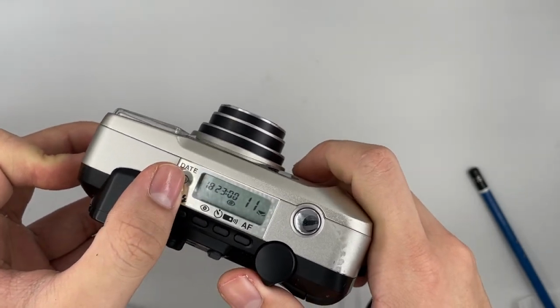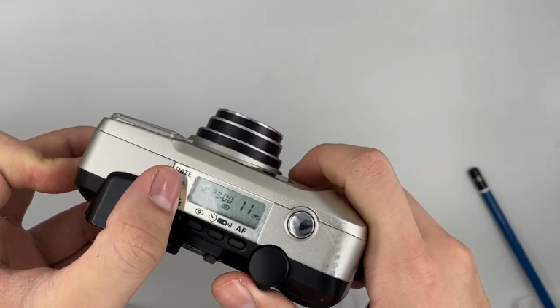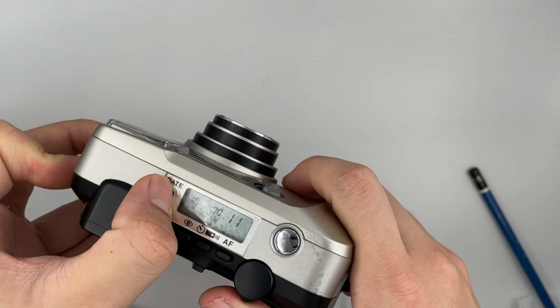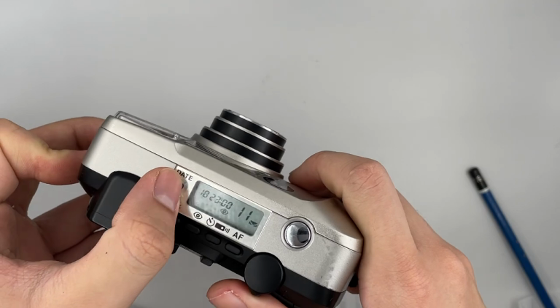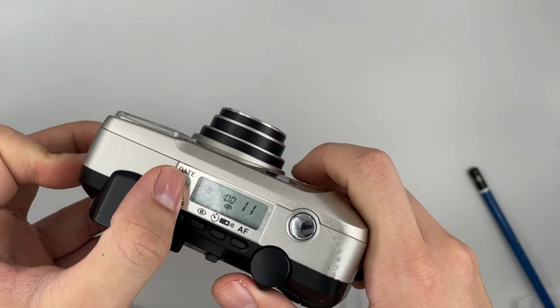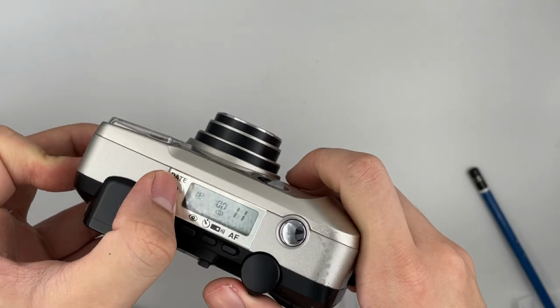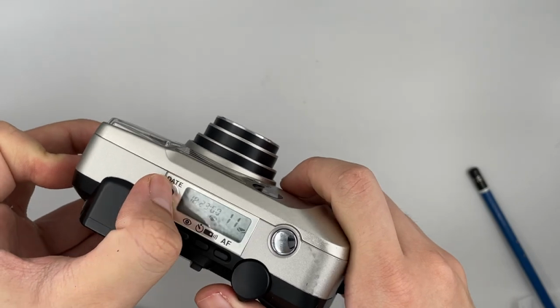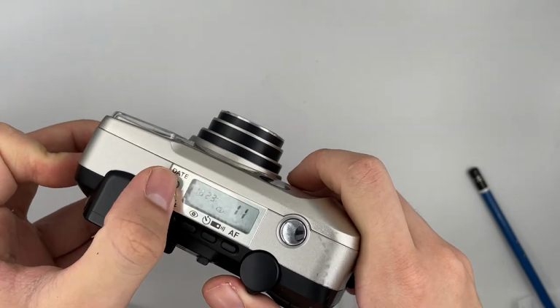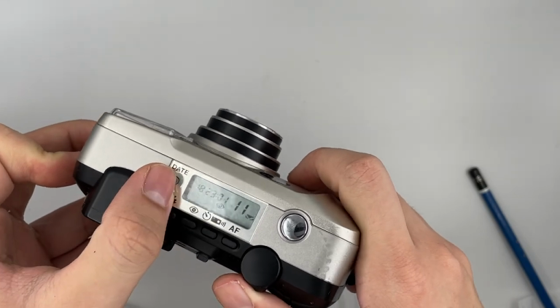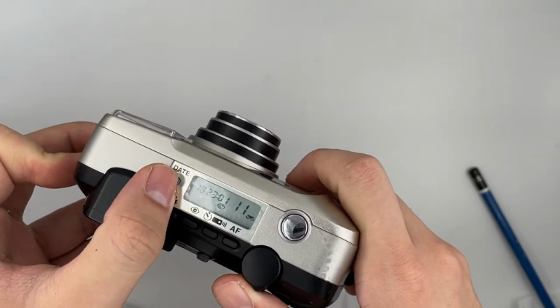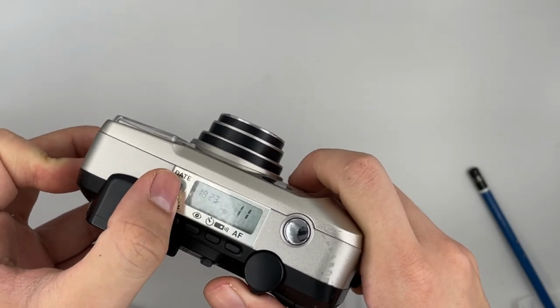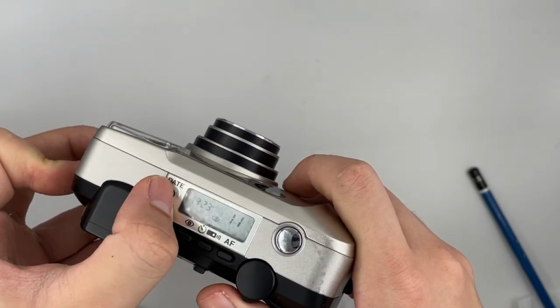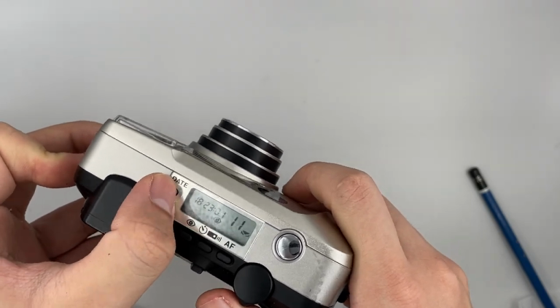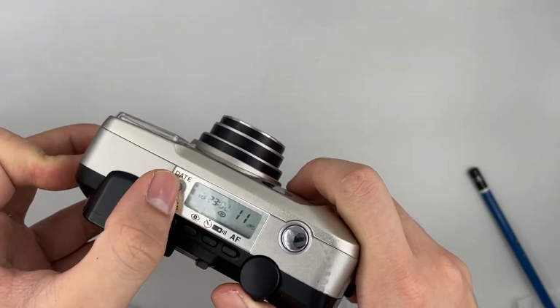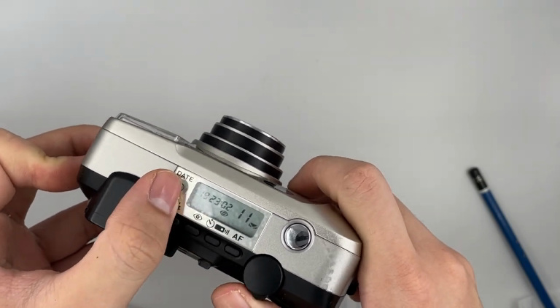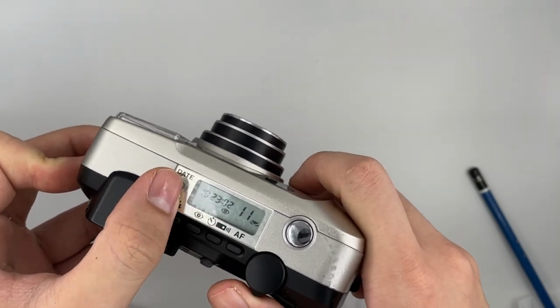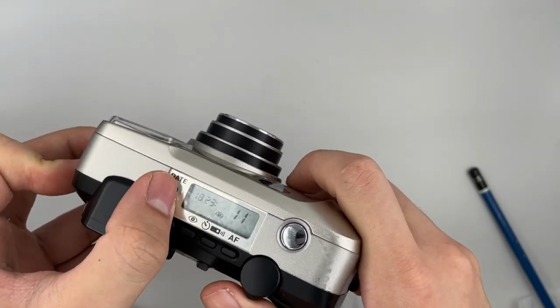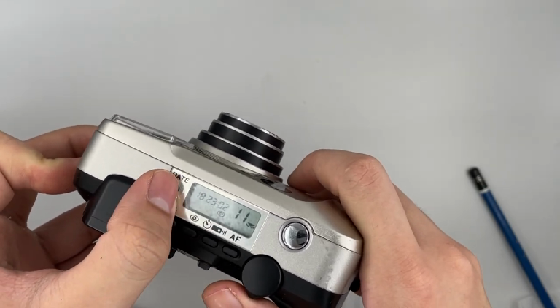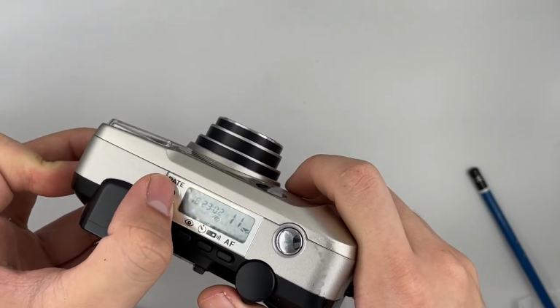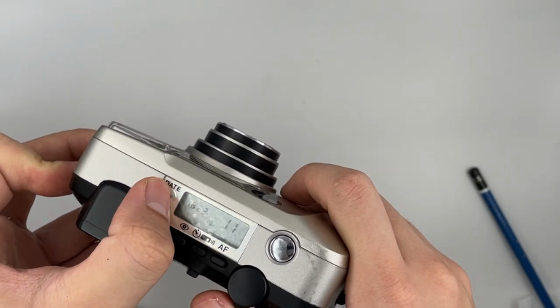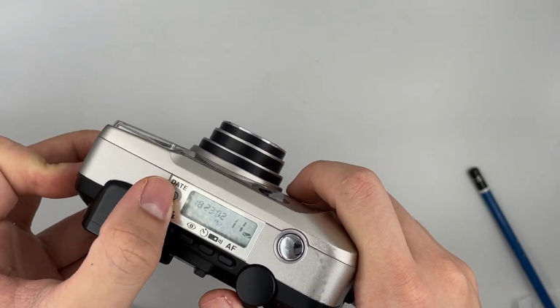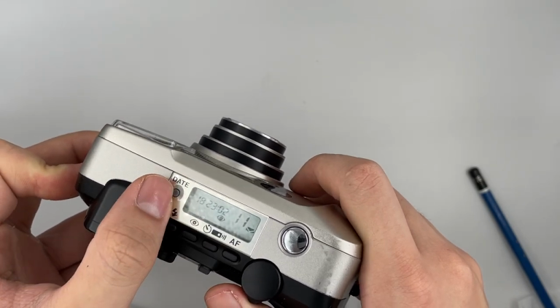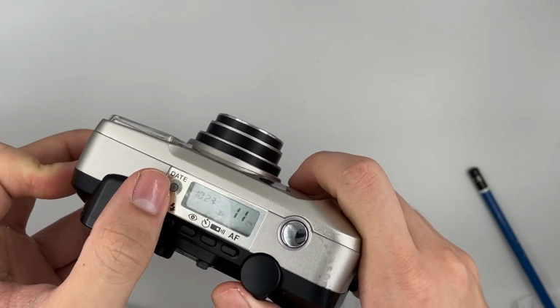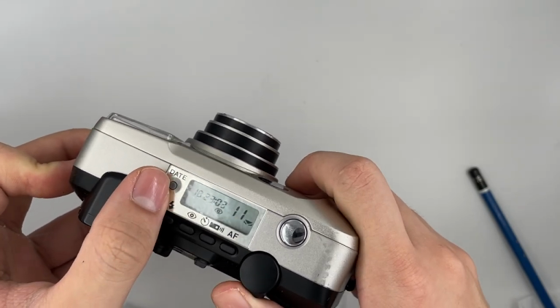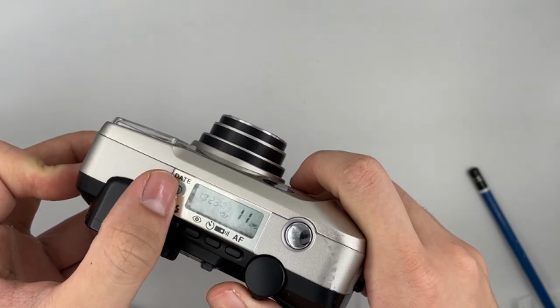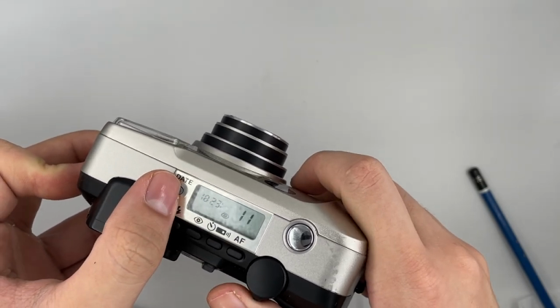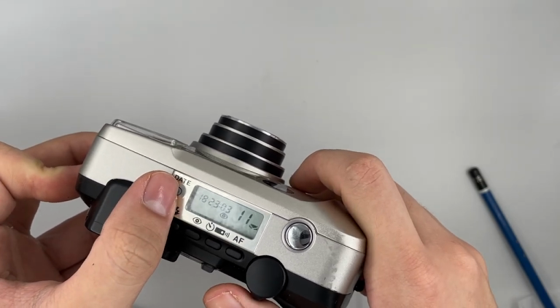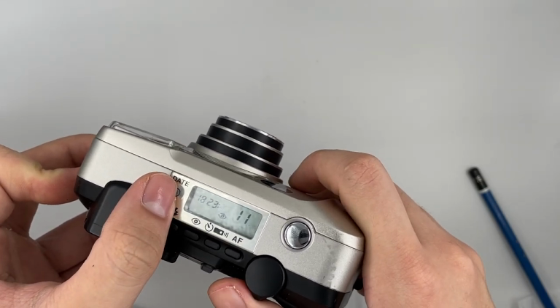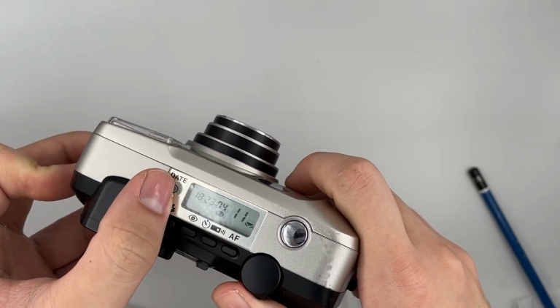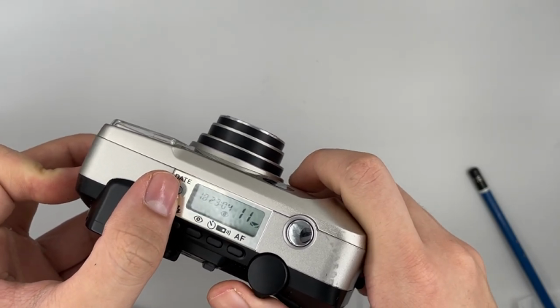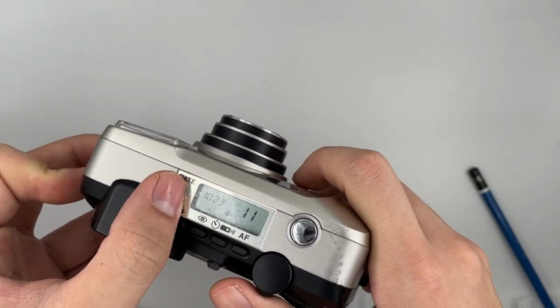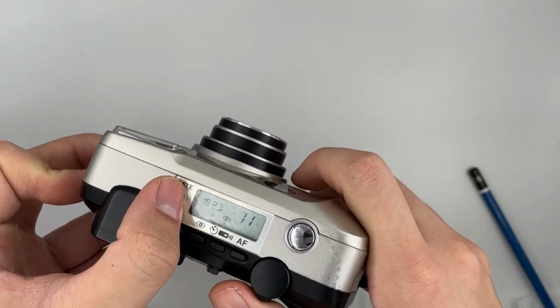You can also change the date over here. You can change to your desired date, depending on what you want to change to.